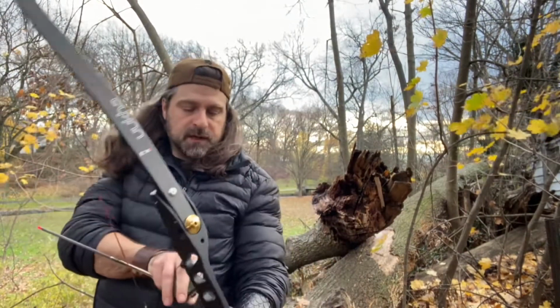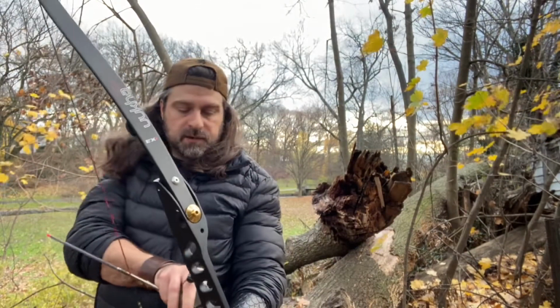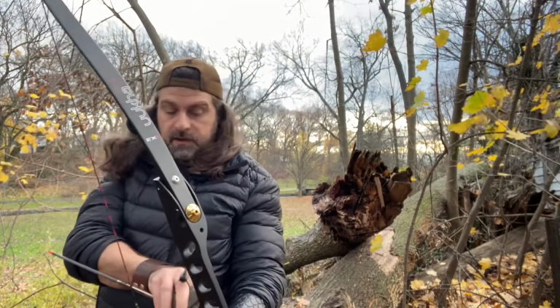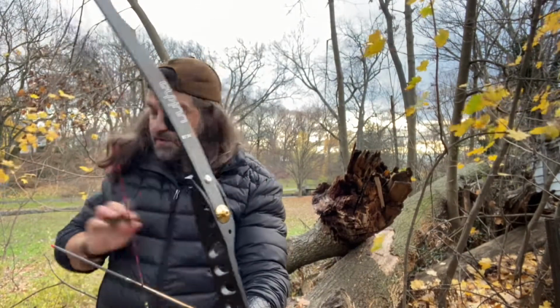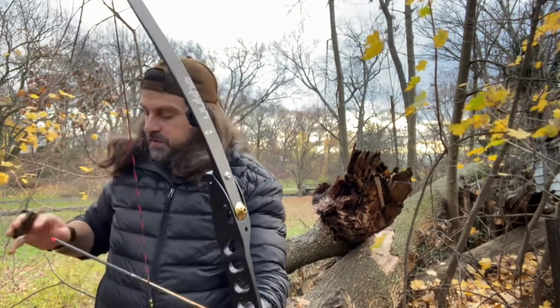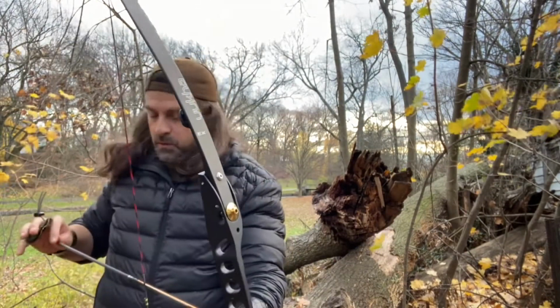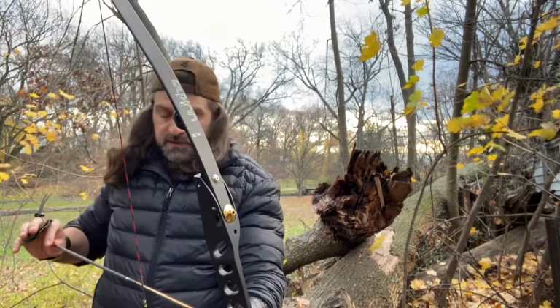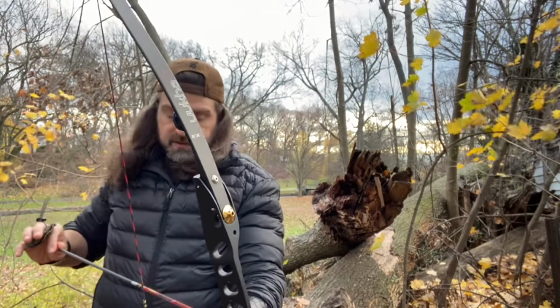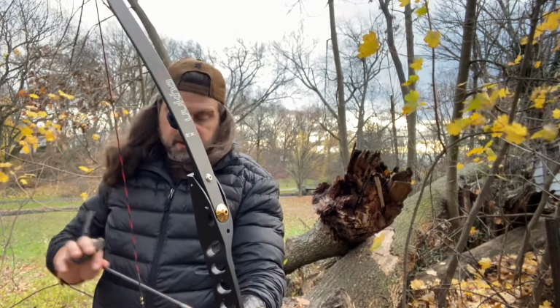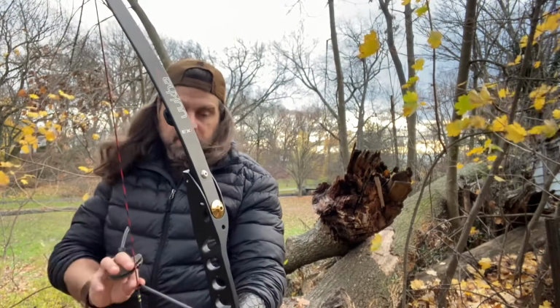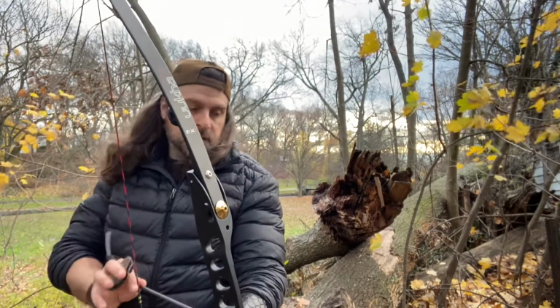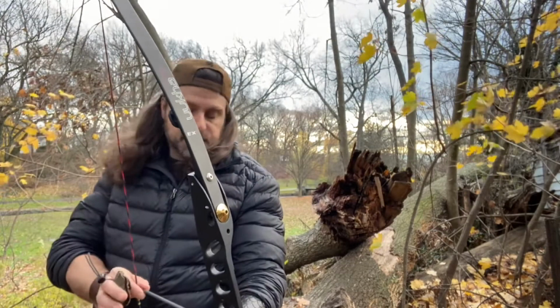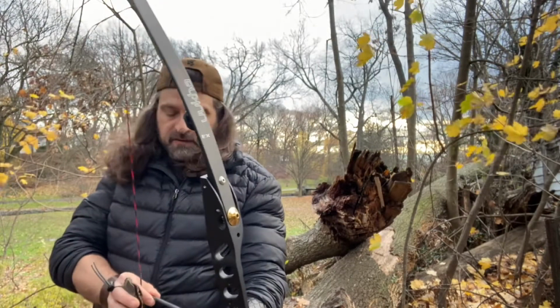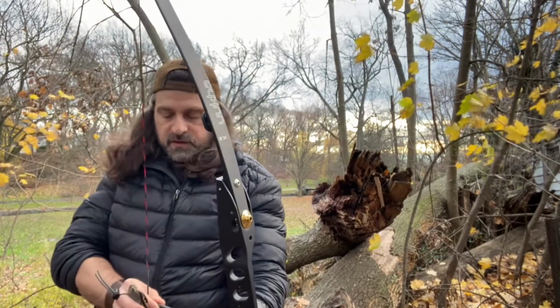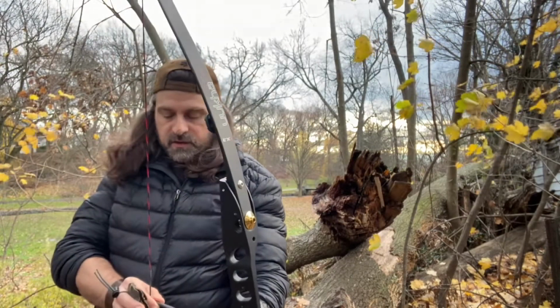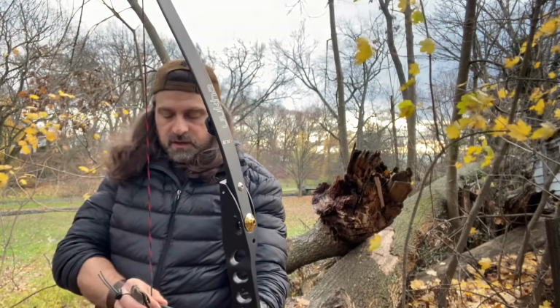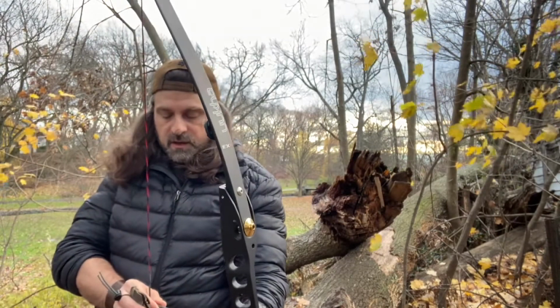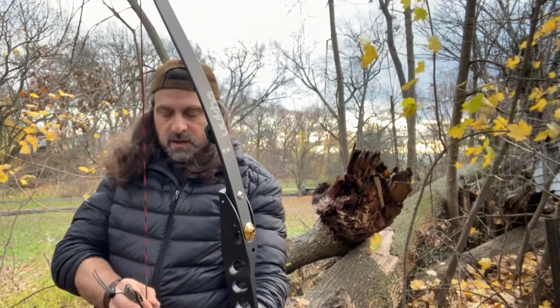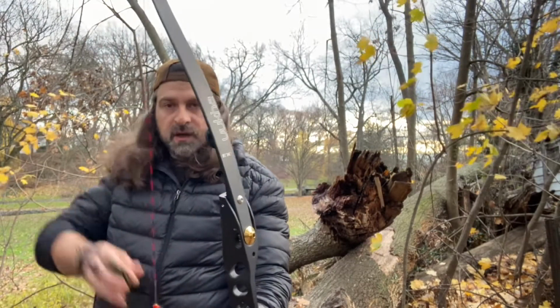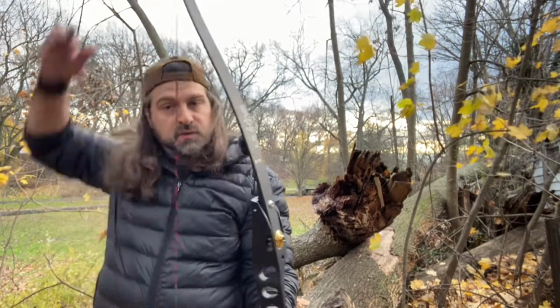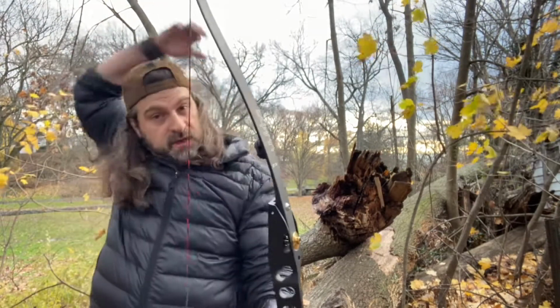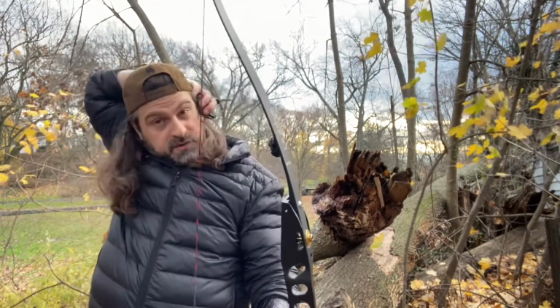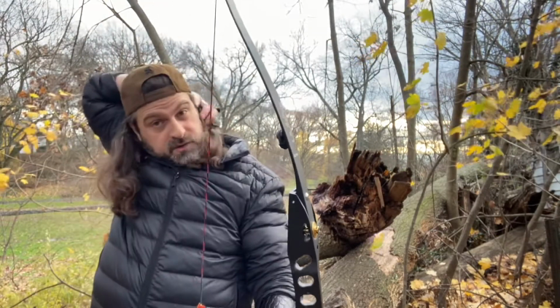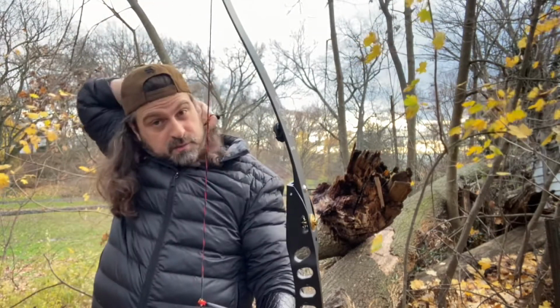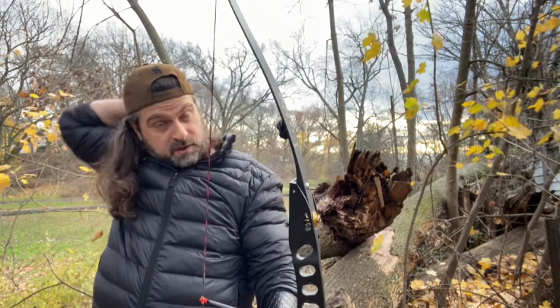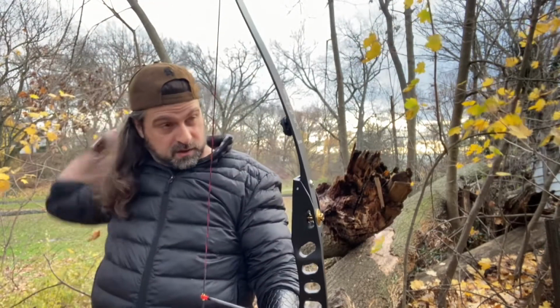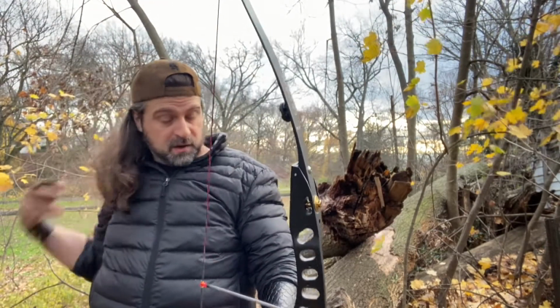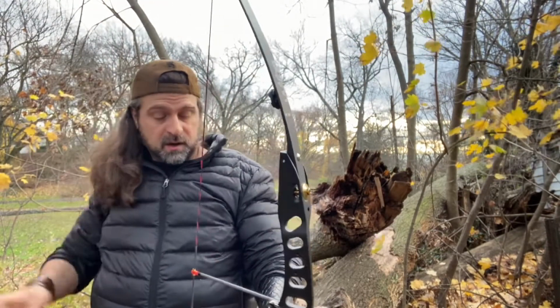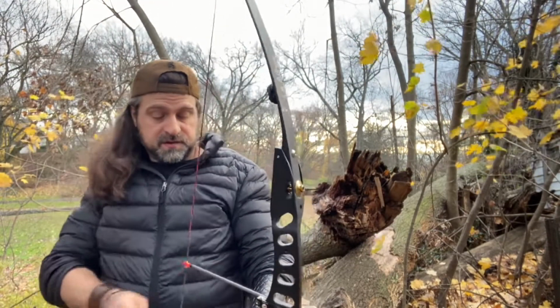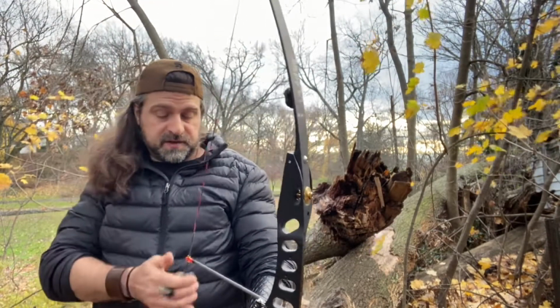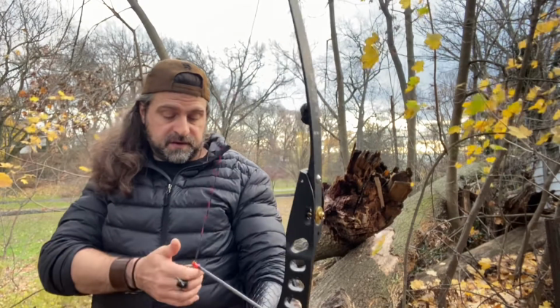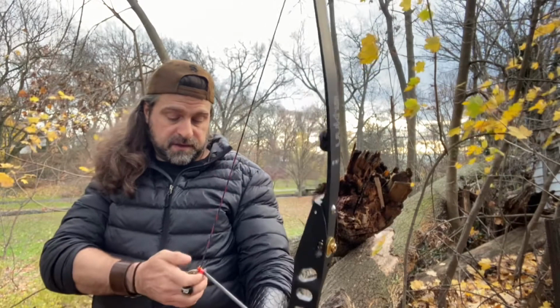These are the new ones — 700 at 28 inches — so these should be on the stiff end of things.